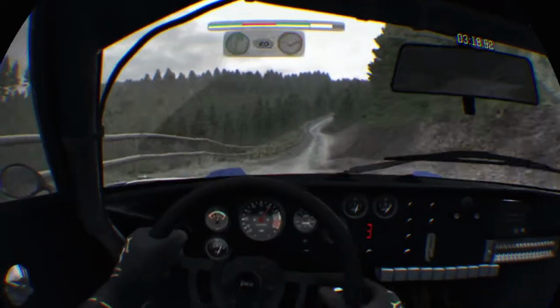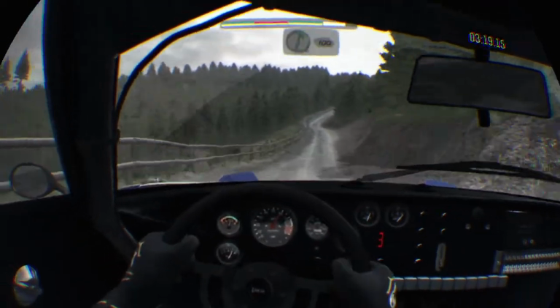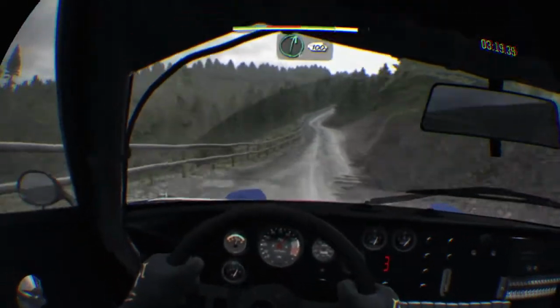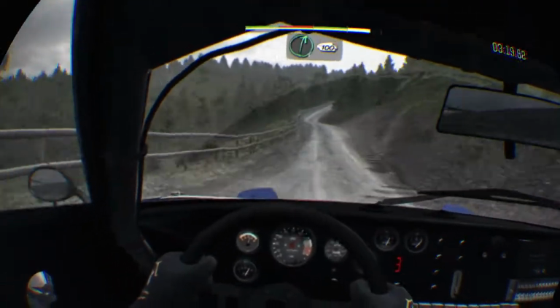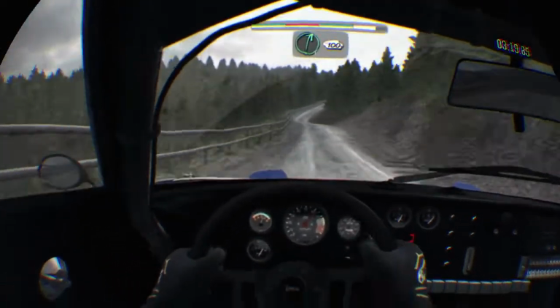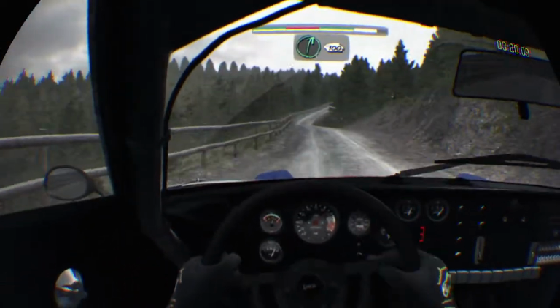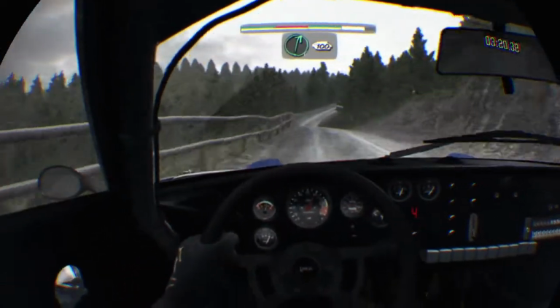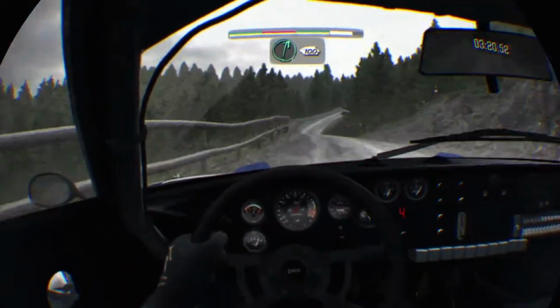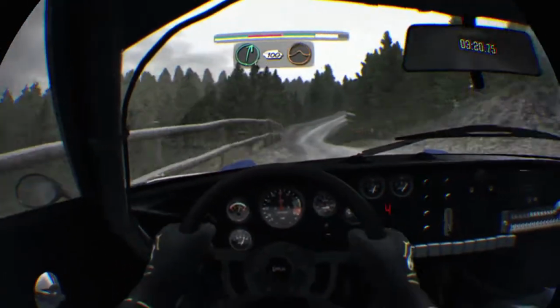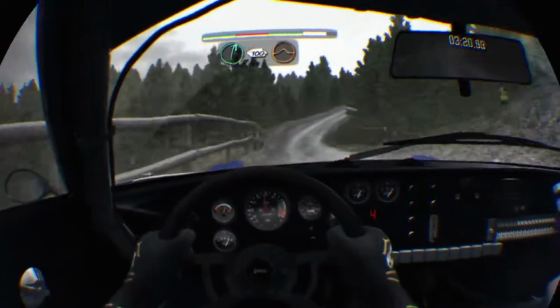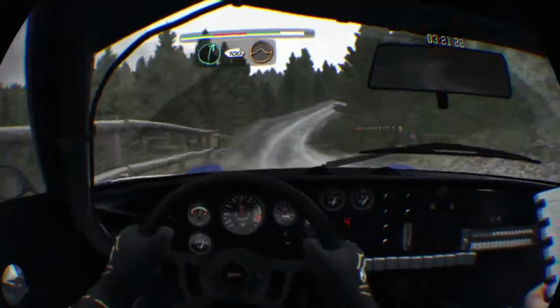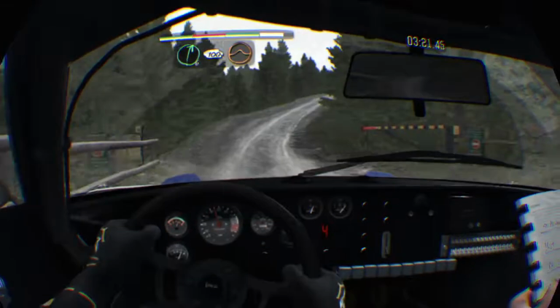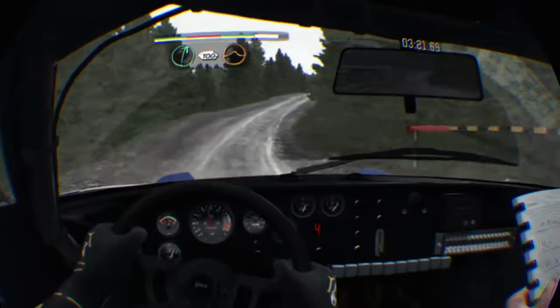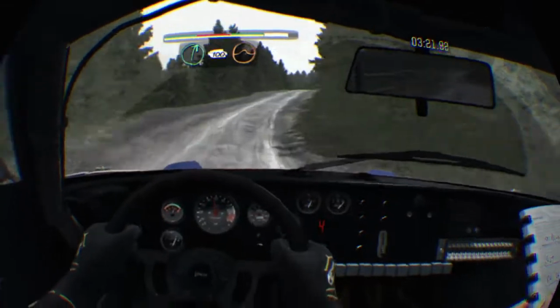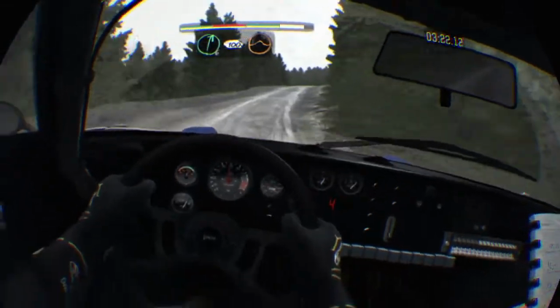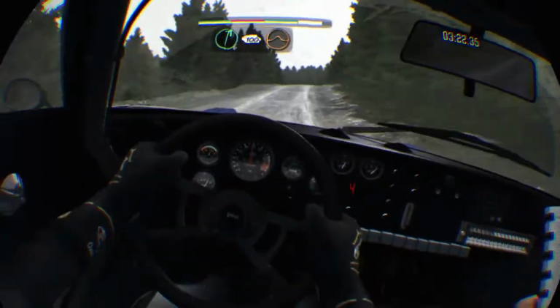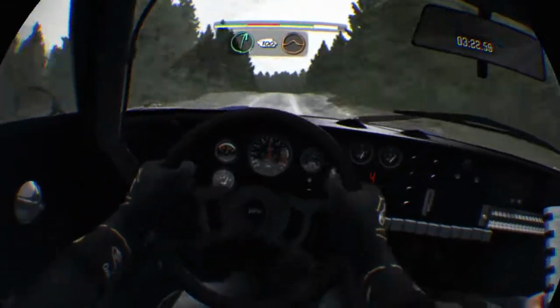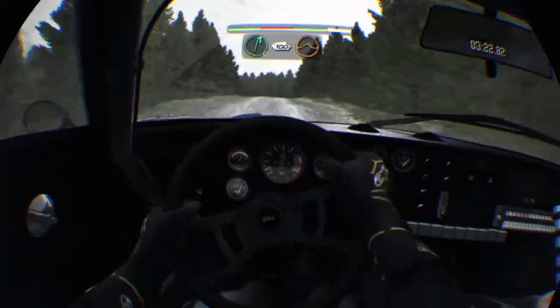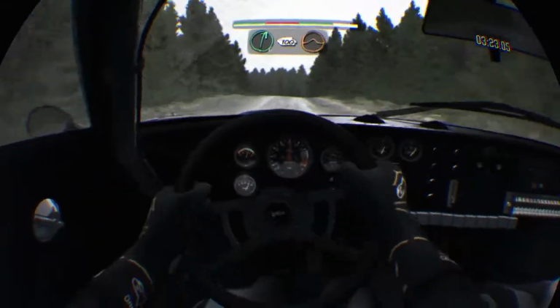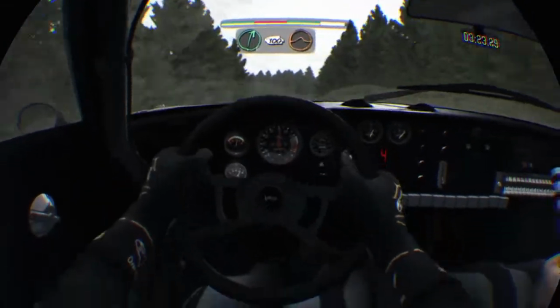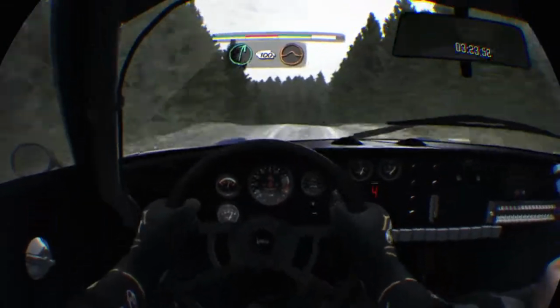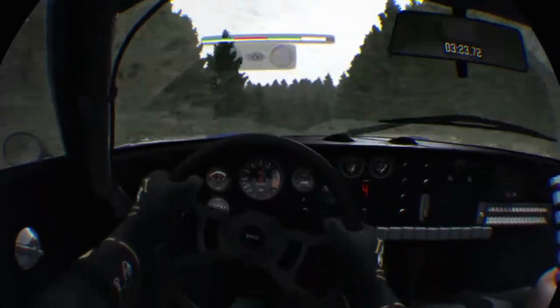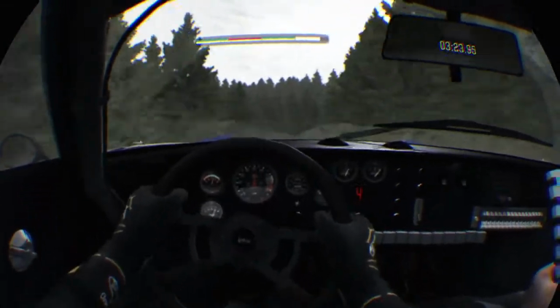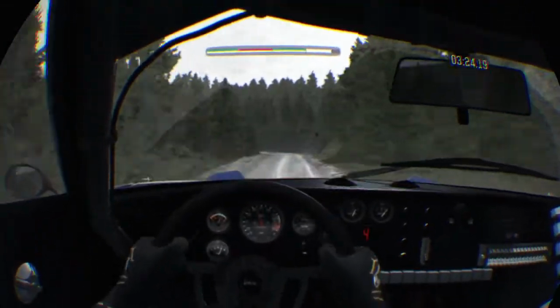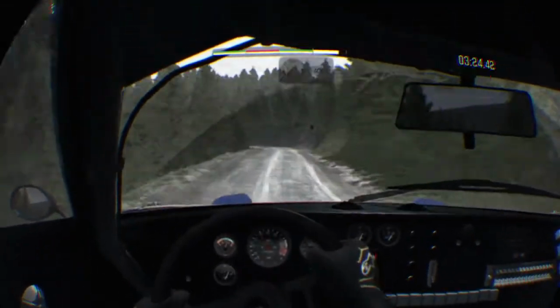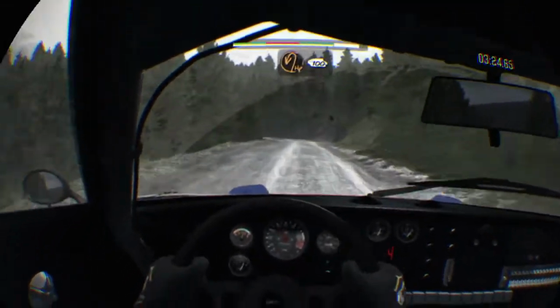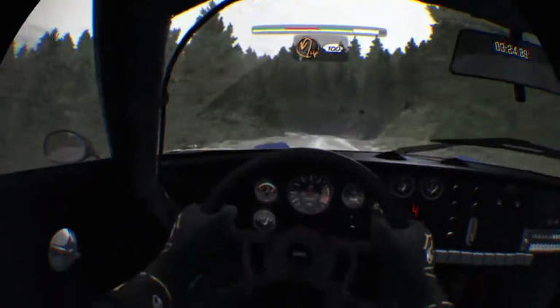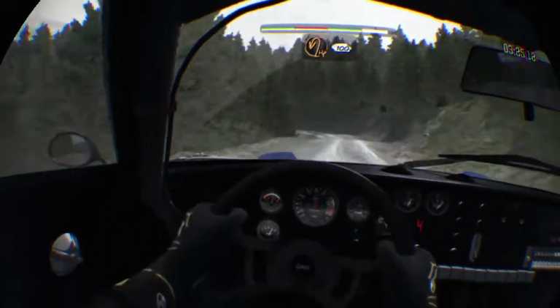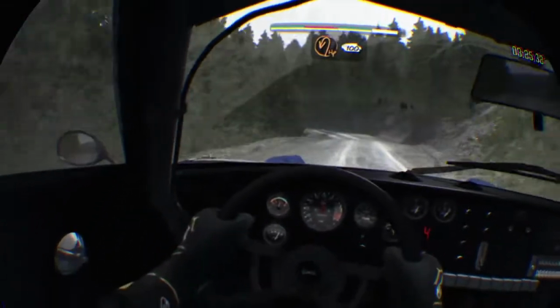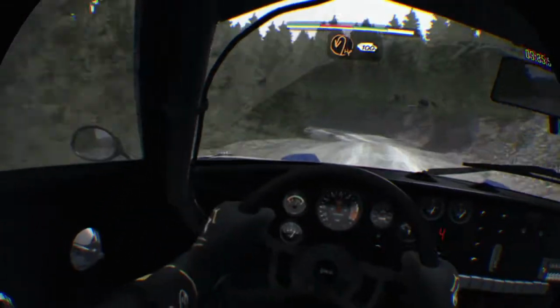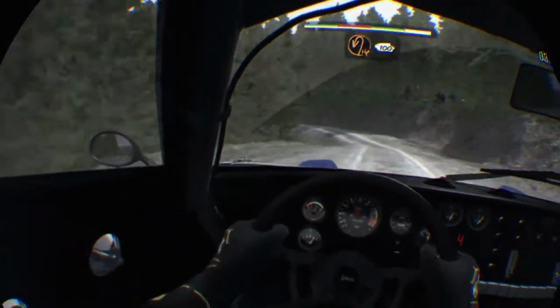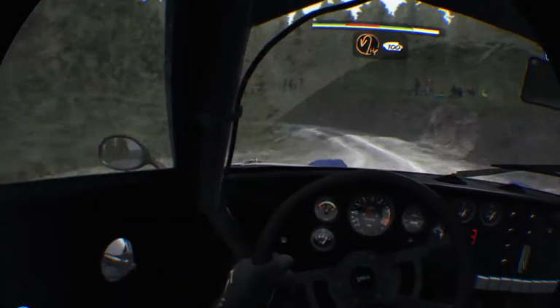Right six, 100 over big crest jump maybe. Hairpin left, 100.